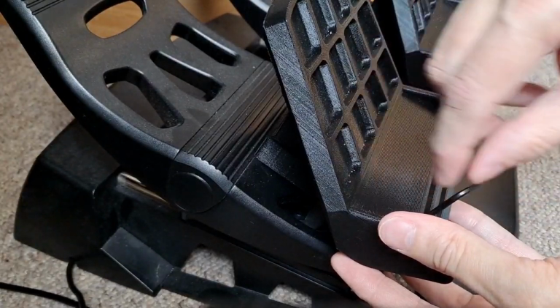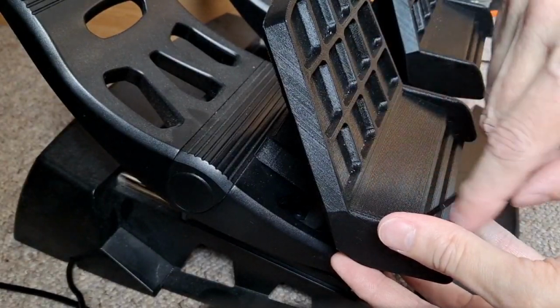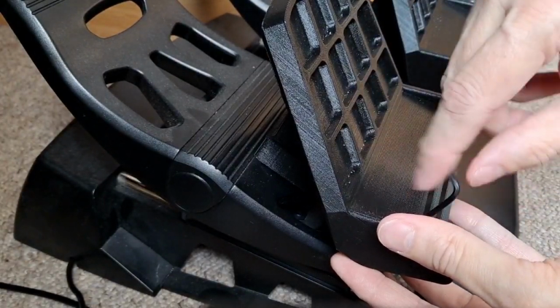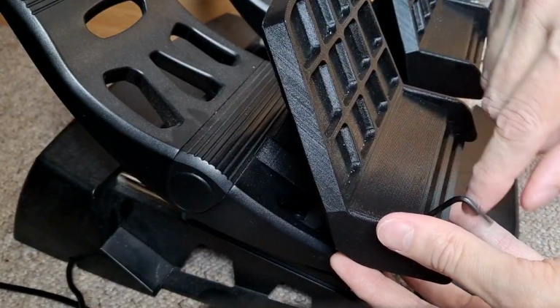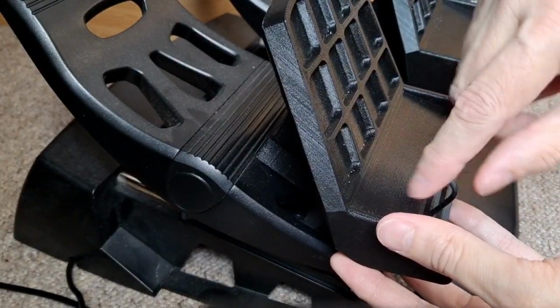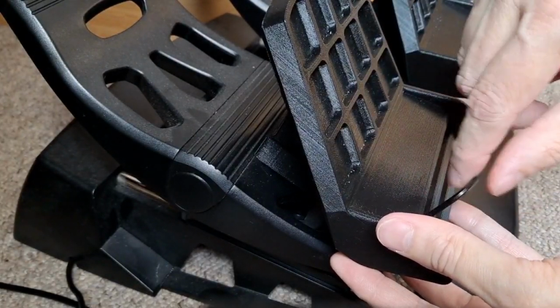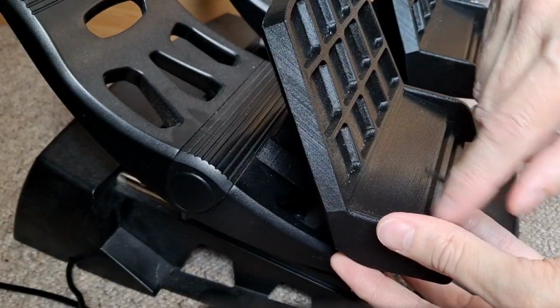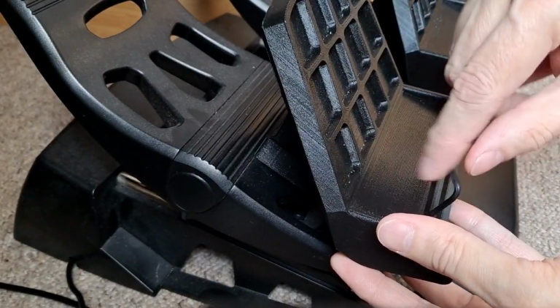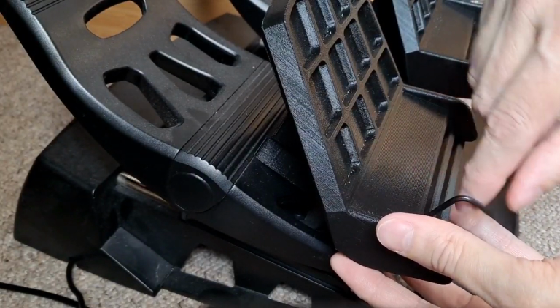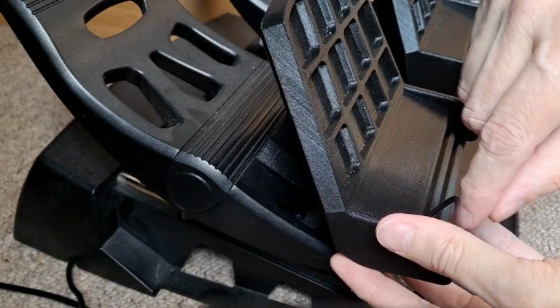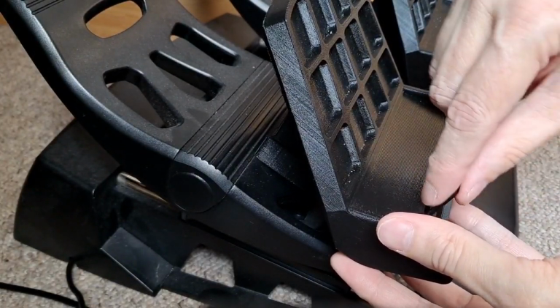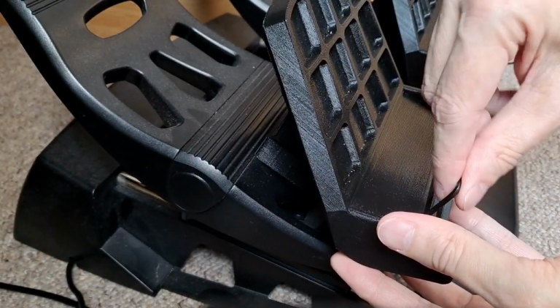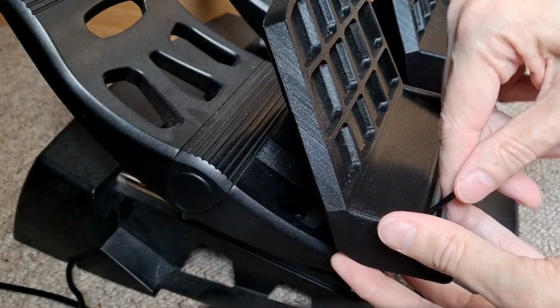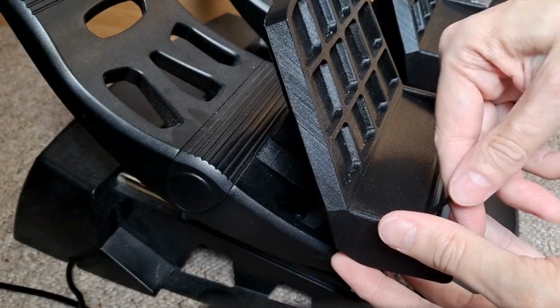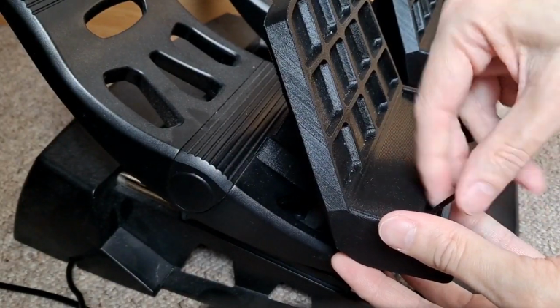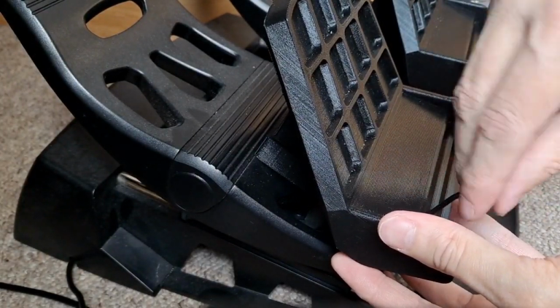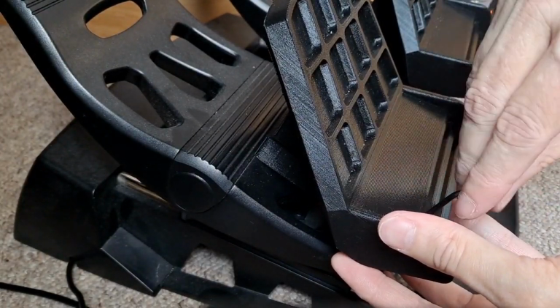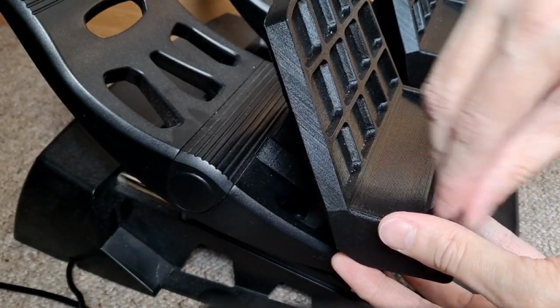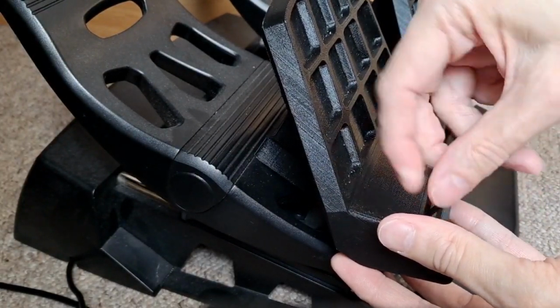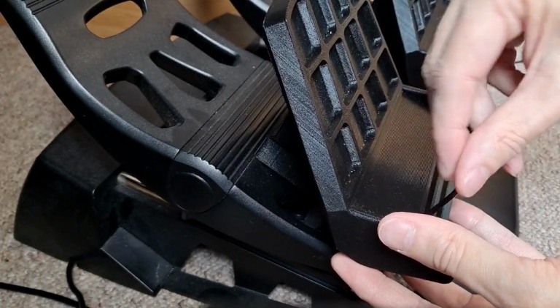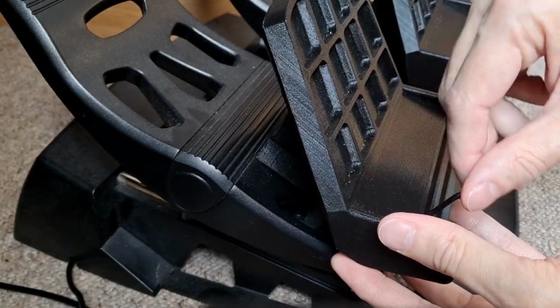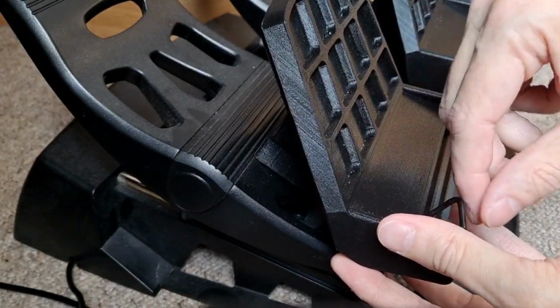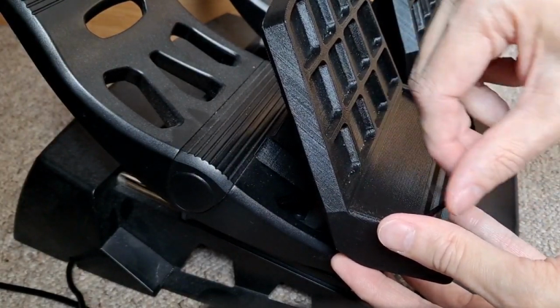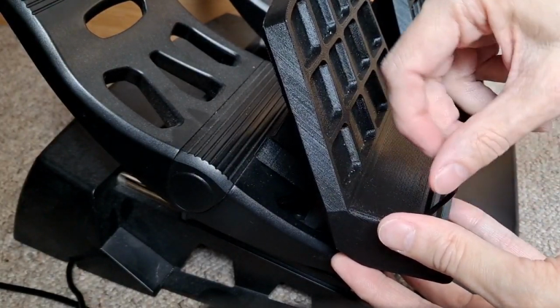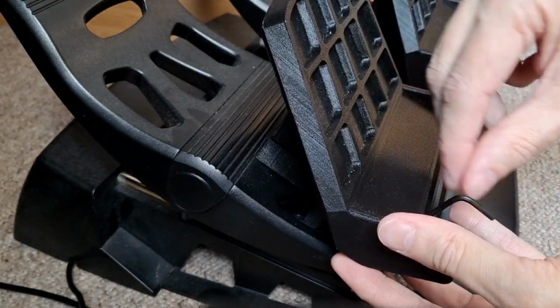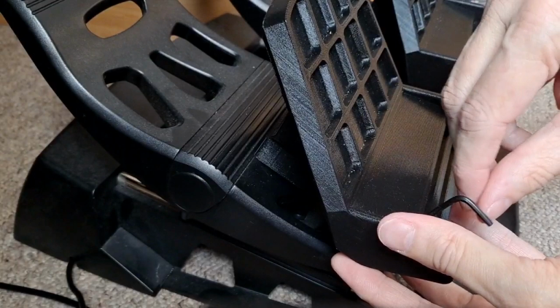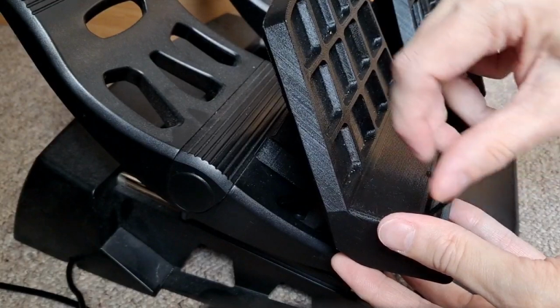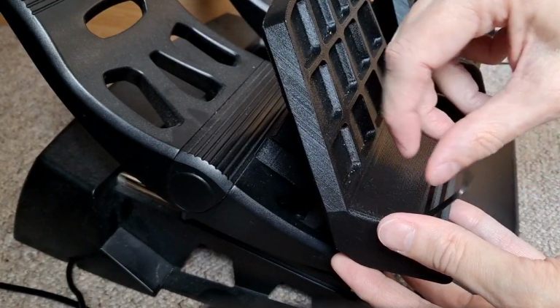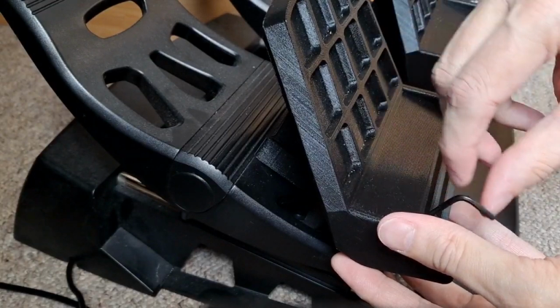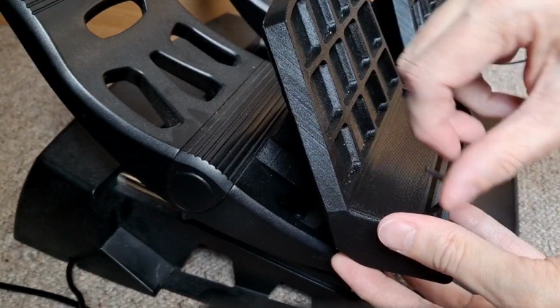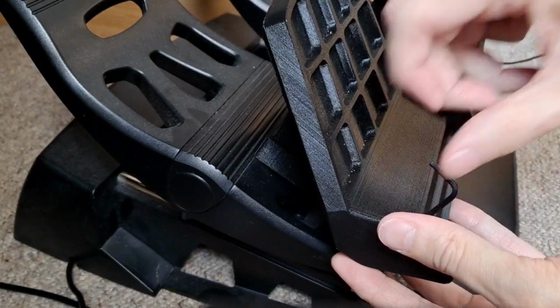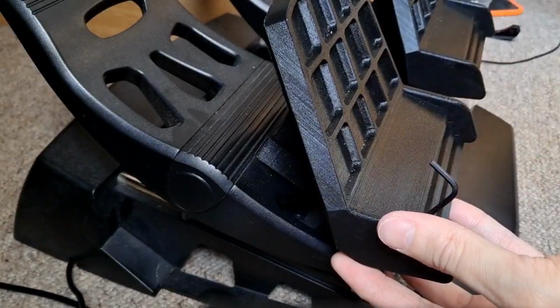So I'll just screw these in, get them nice and tight, and then I'll show you how they work.